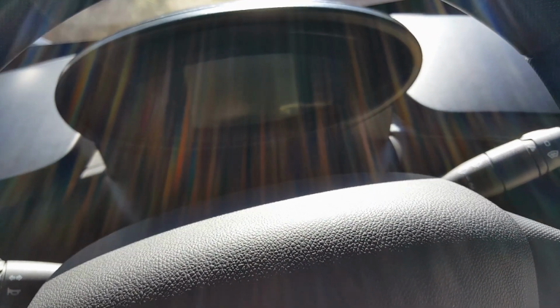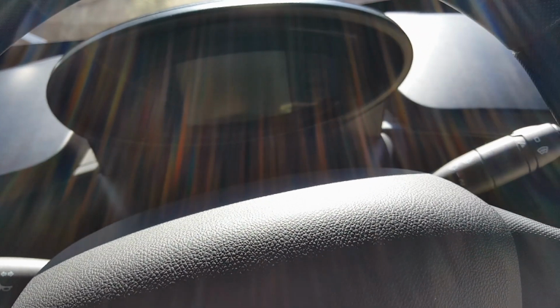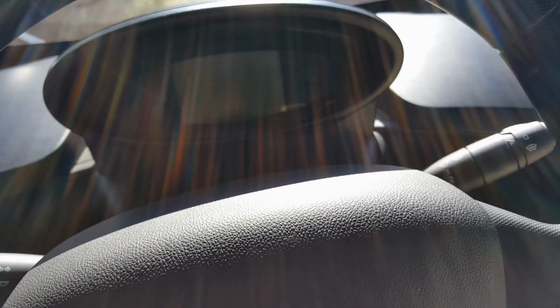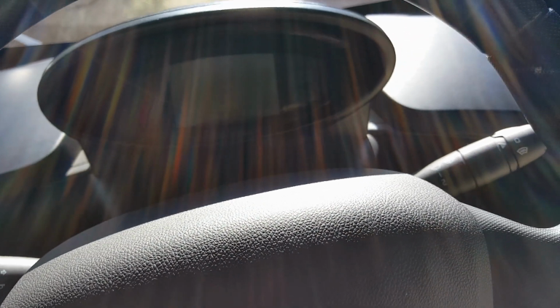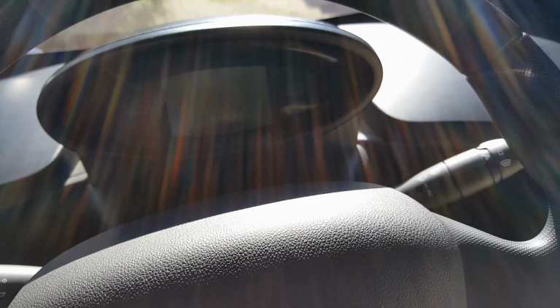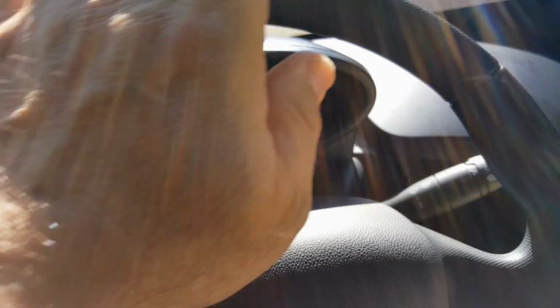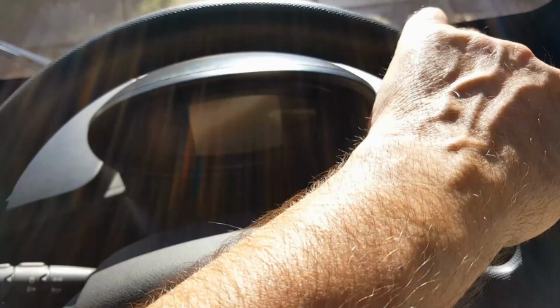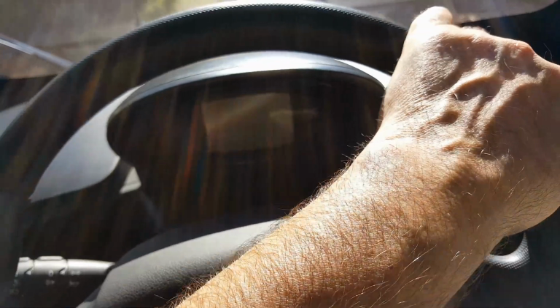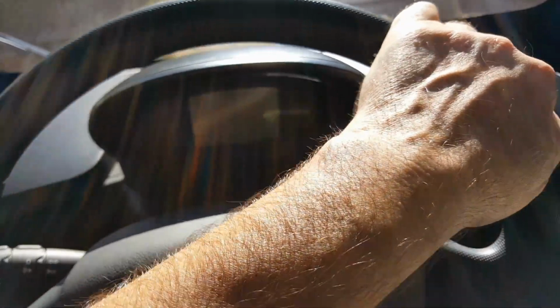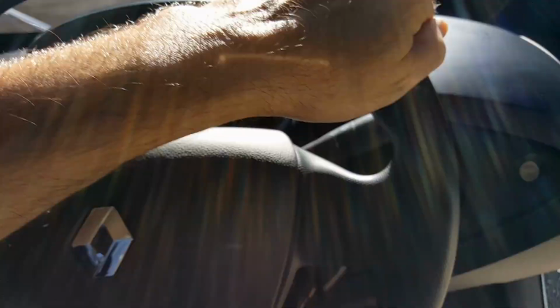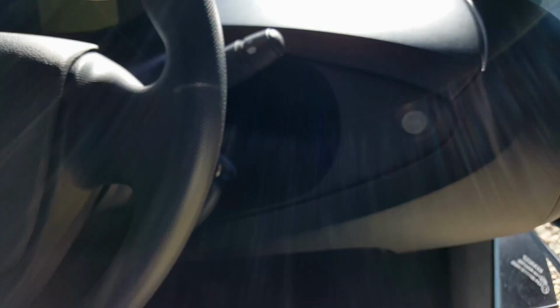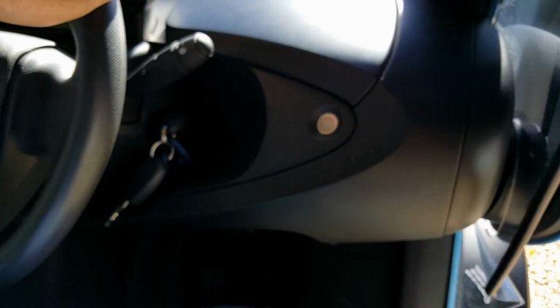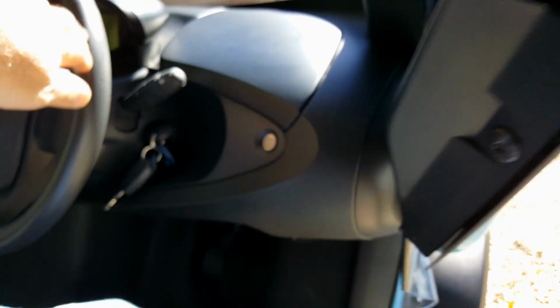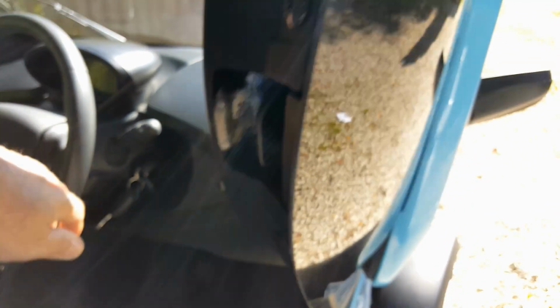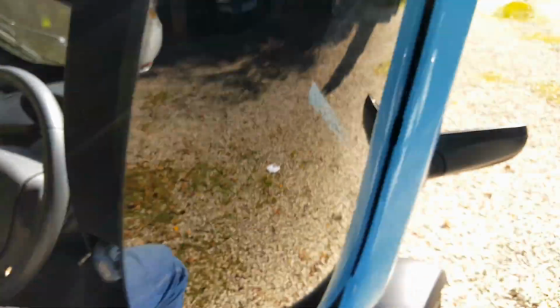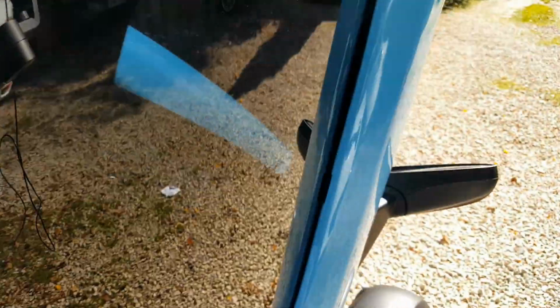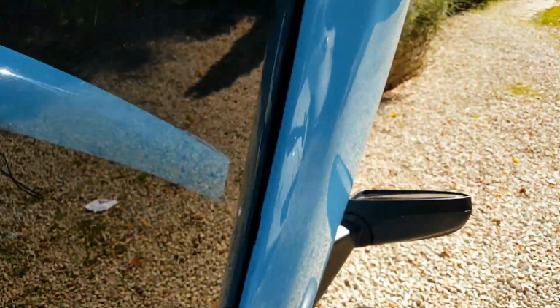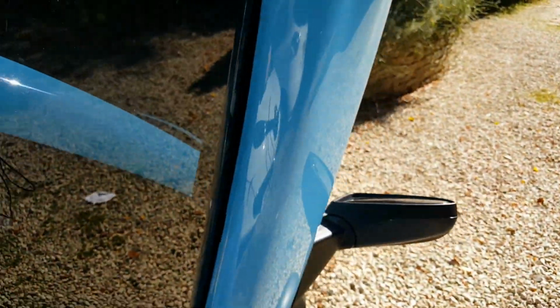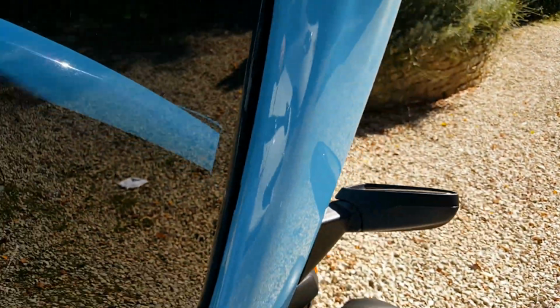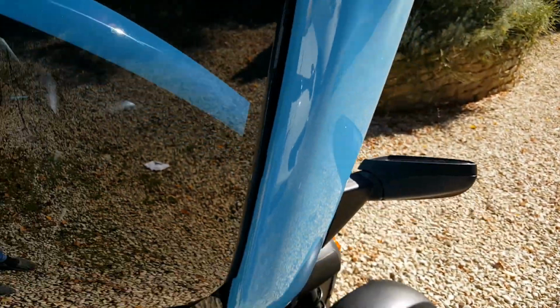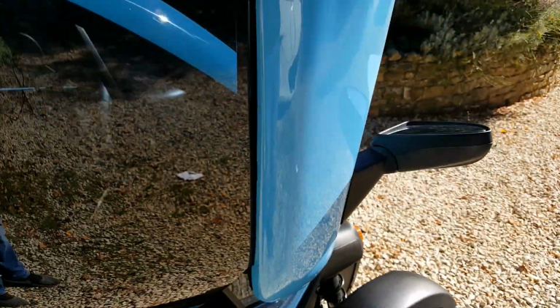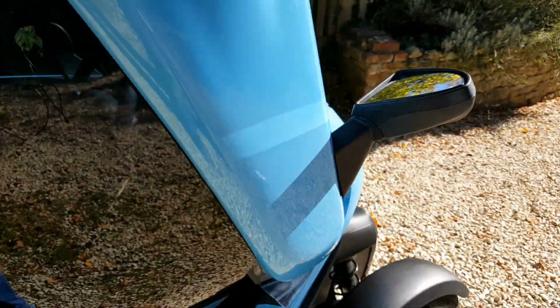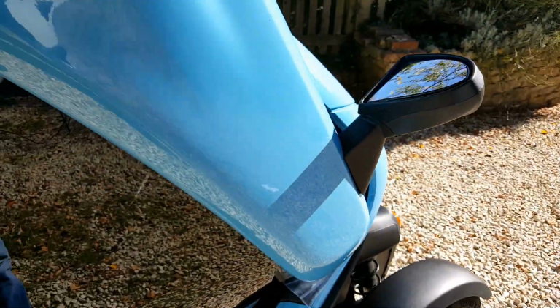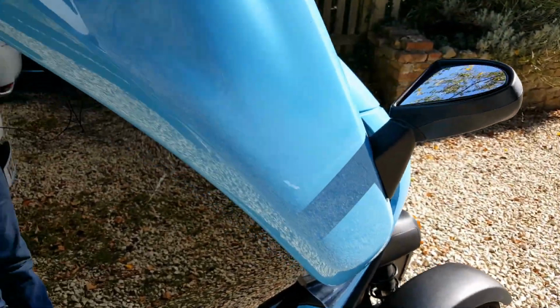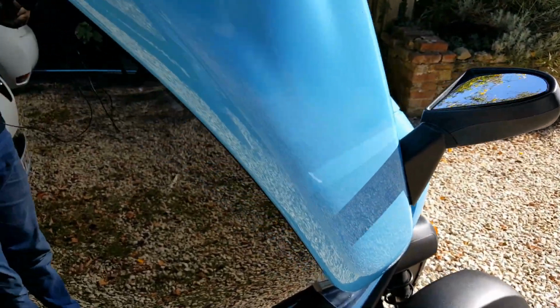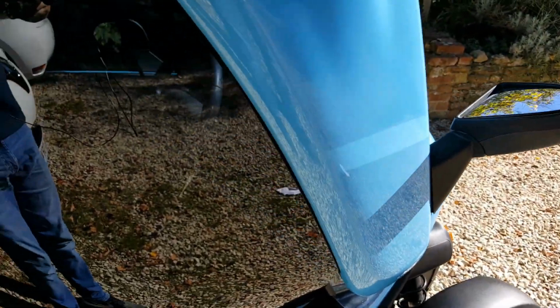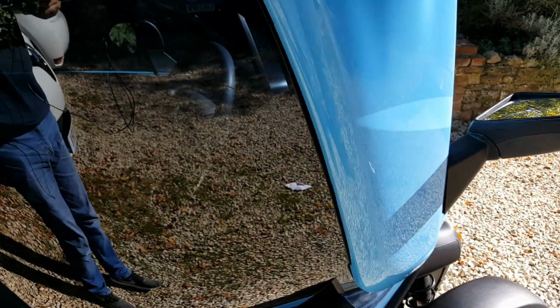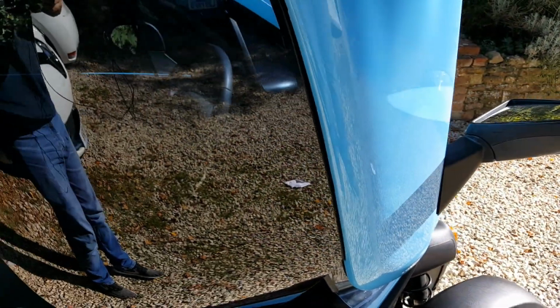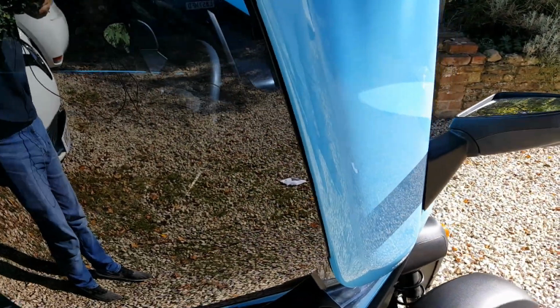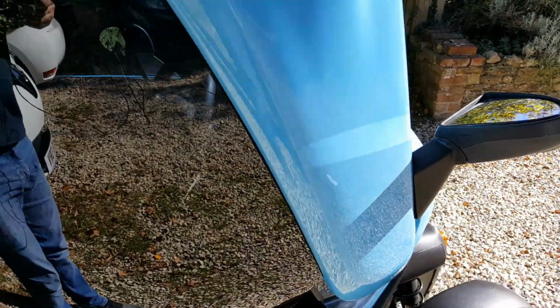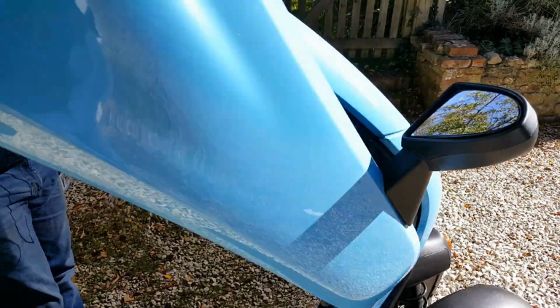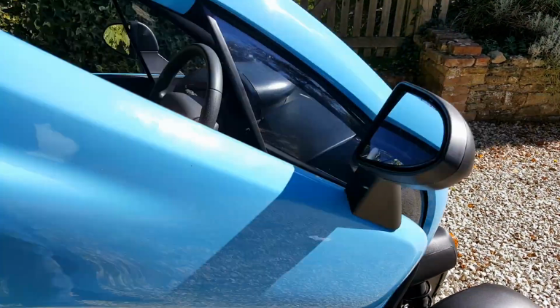This is a May 2017 car, so about a year old — and these are the amendments you get with the newer models.